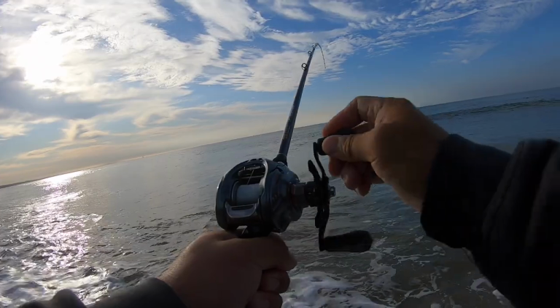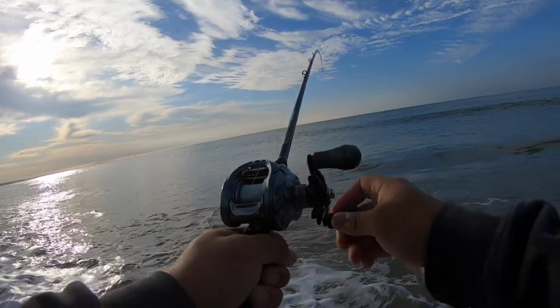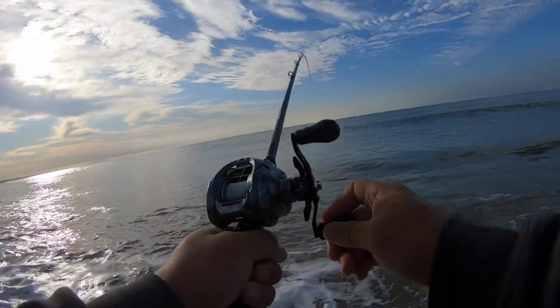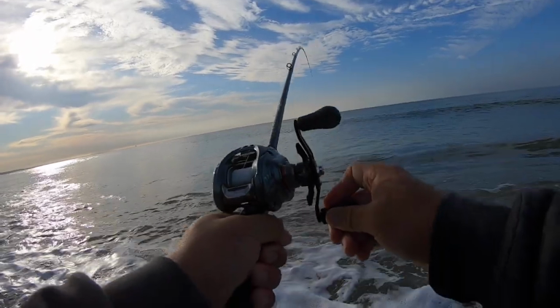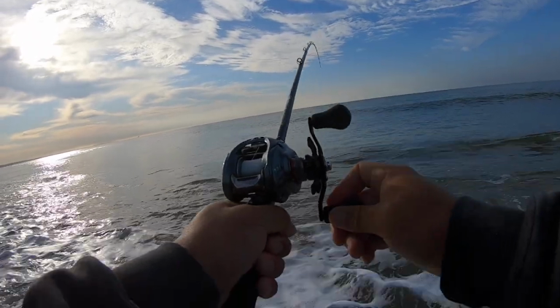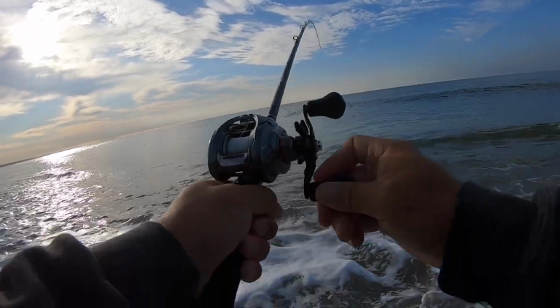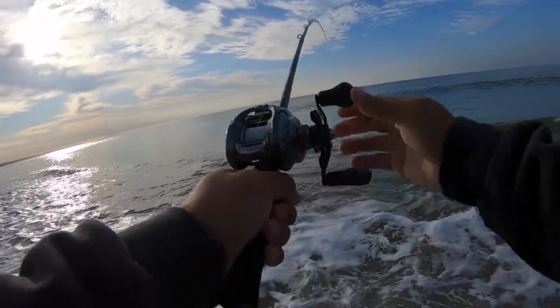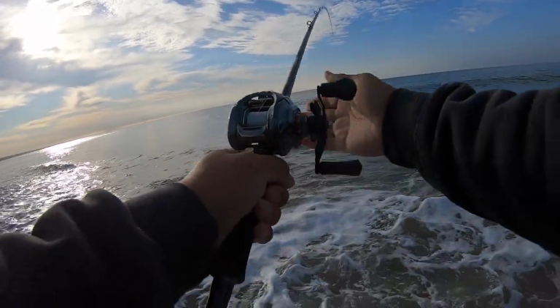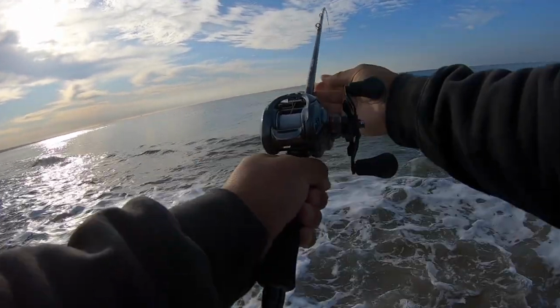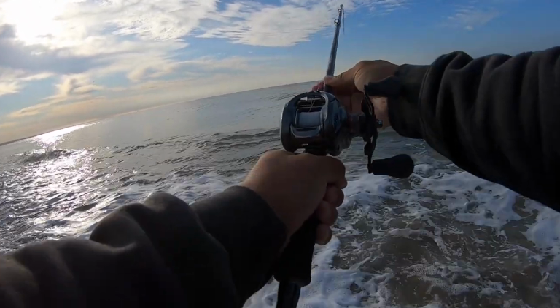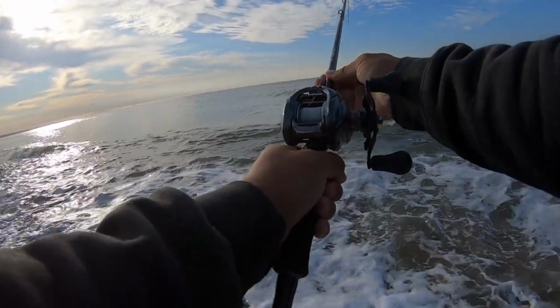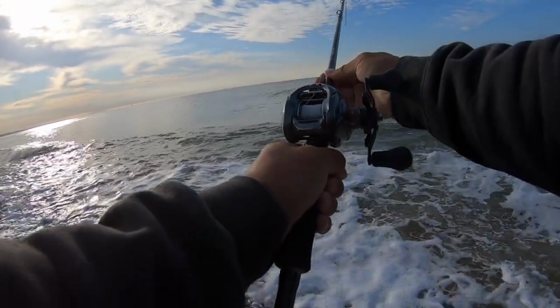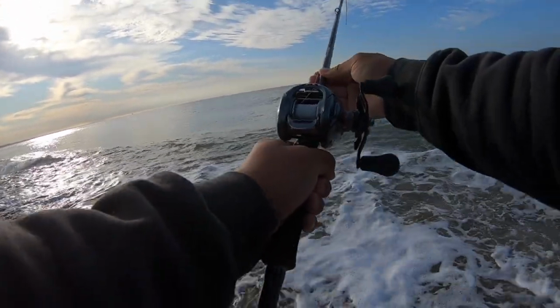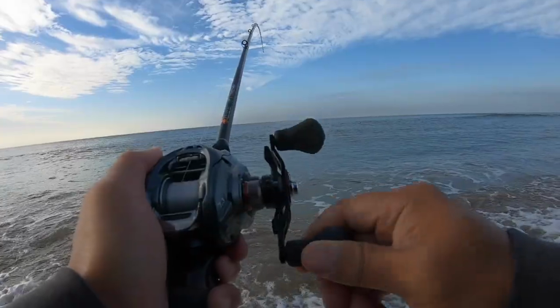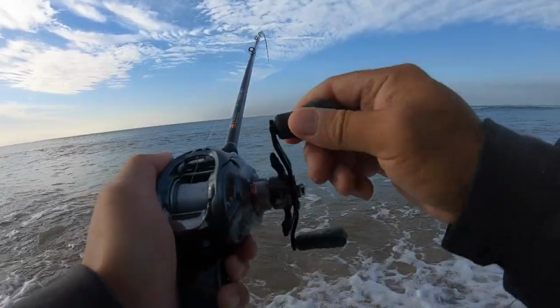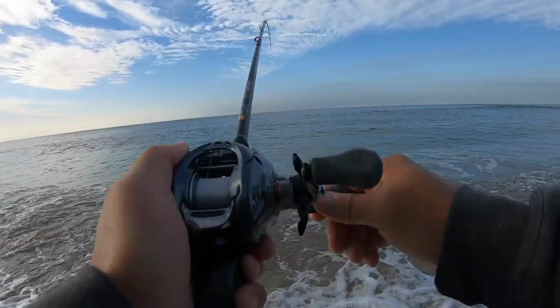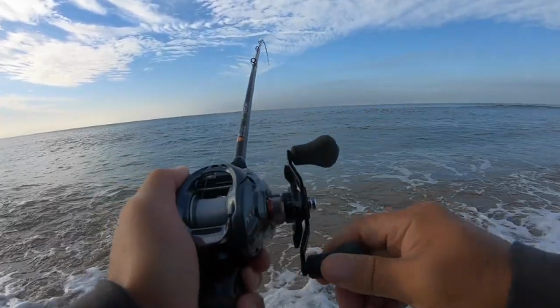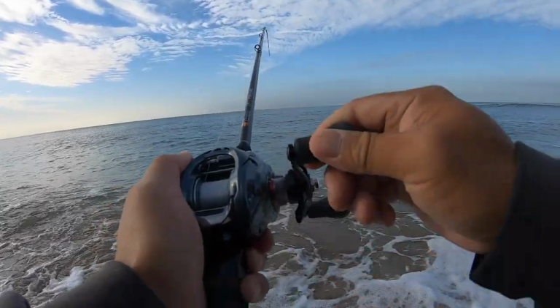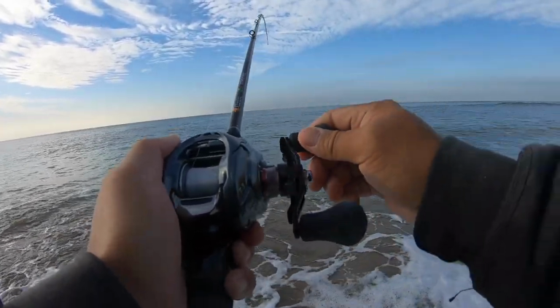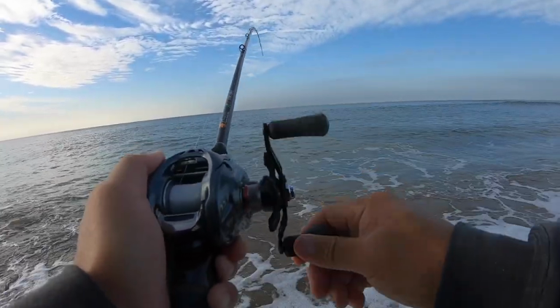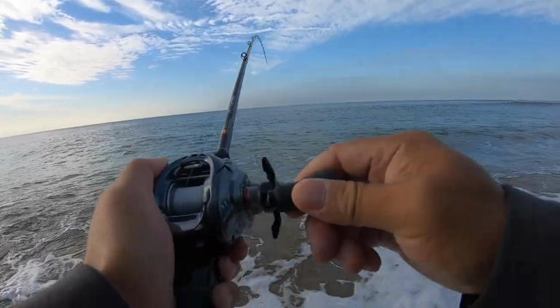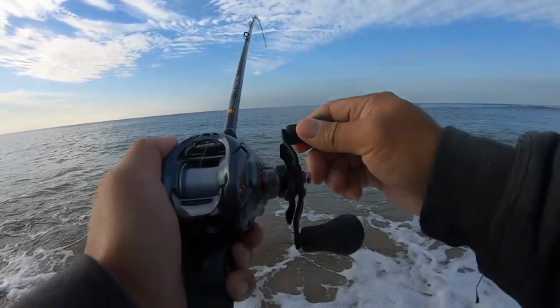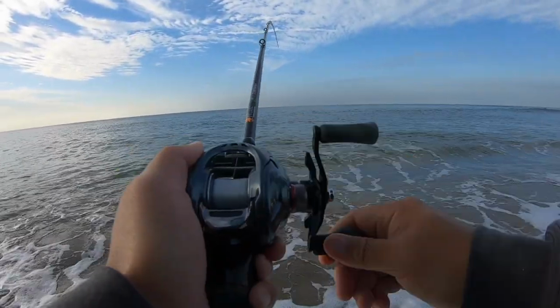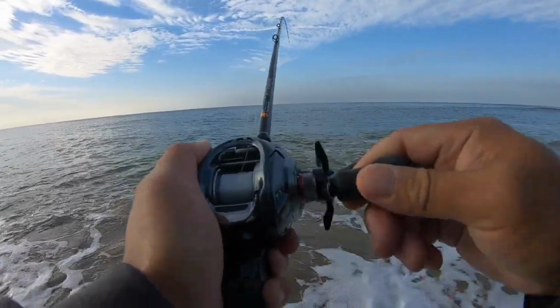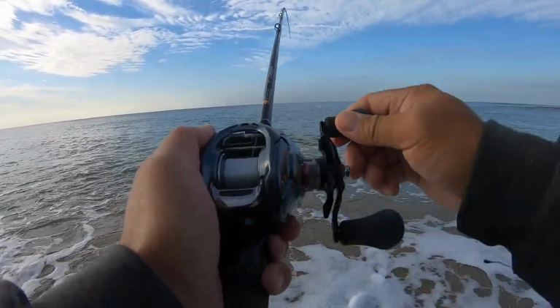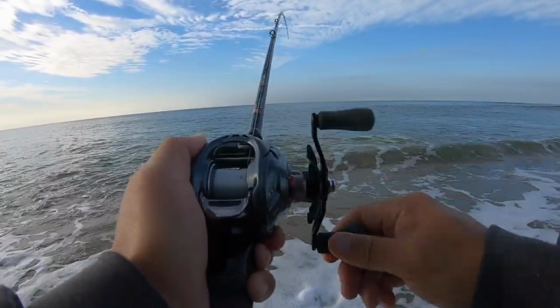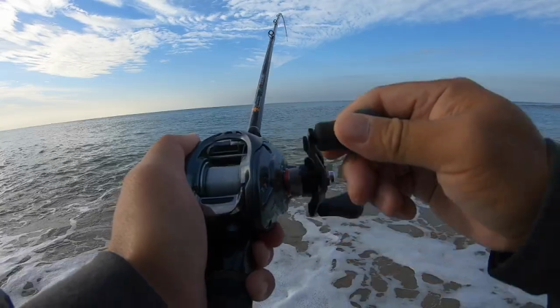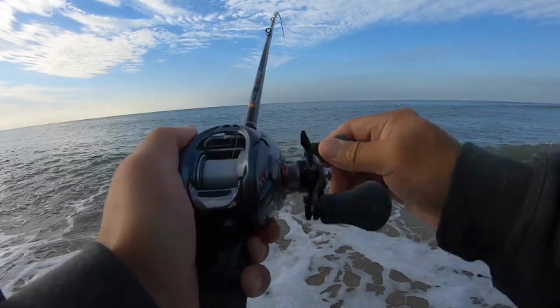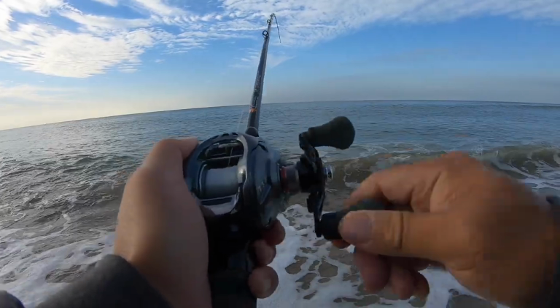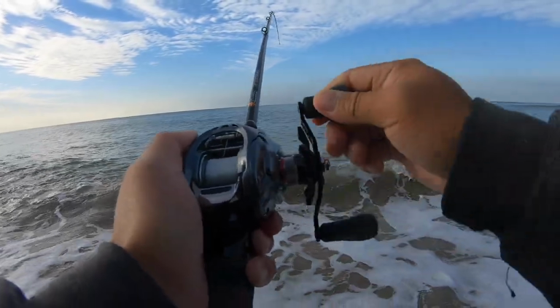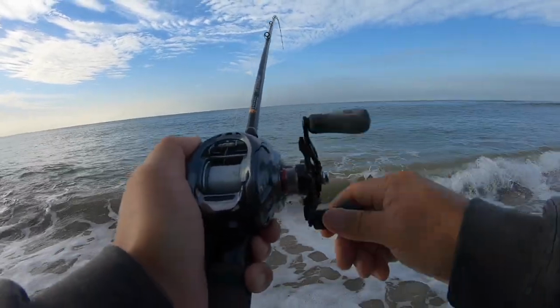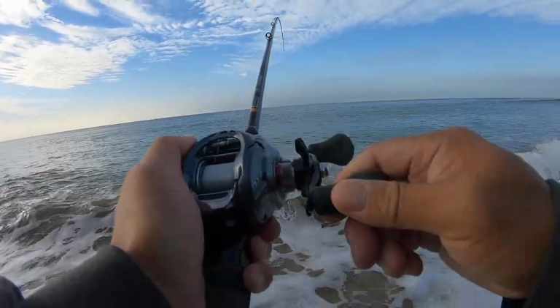It's not a ray, guys. It's something huge. I'm guessing spot fin croaker, or if I'm really lucky, a white sea bass.